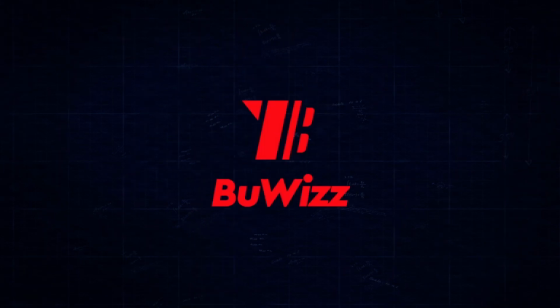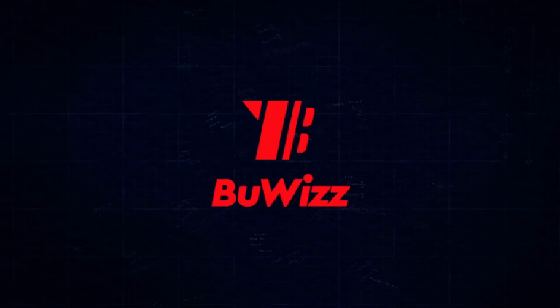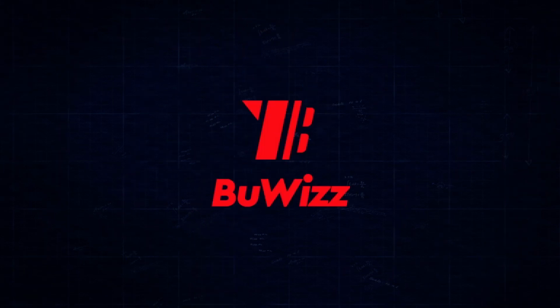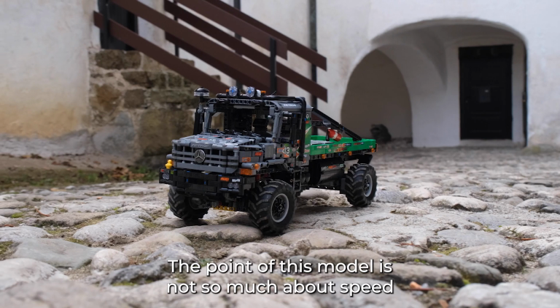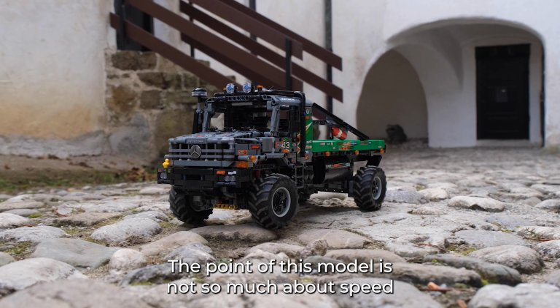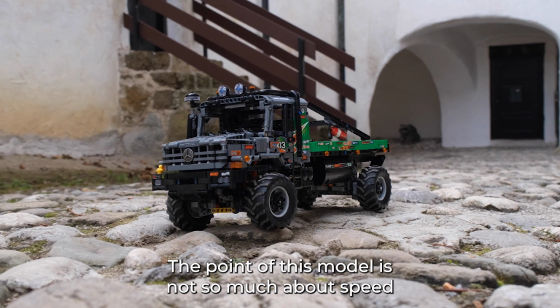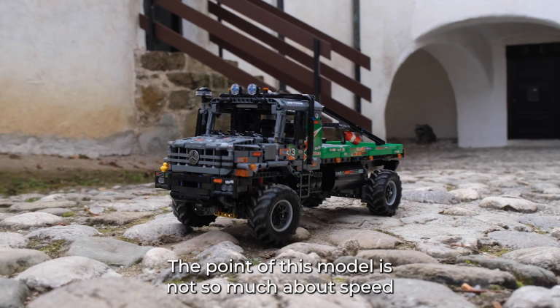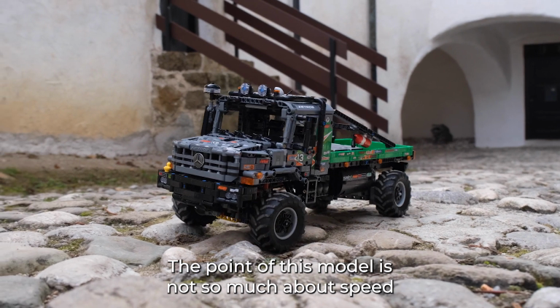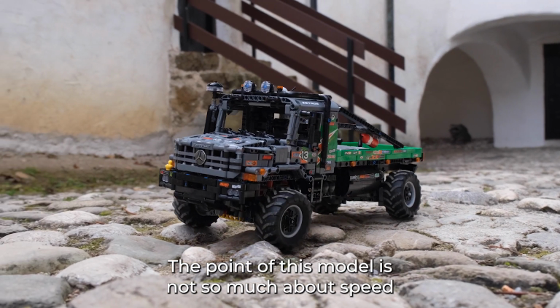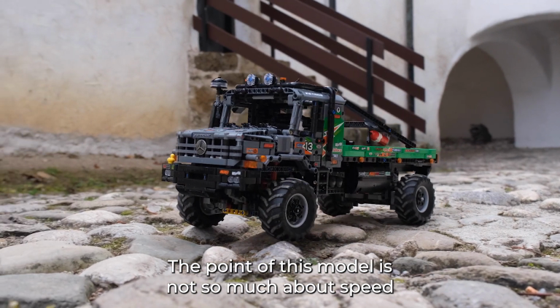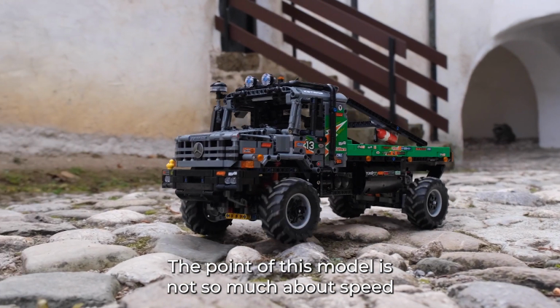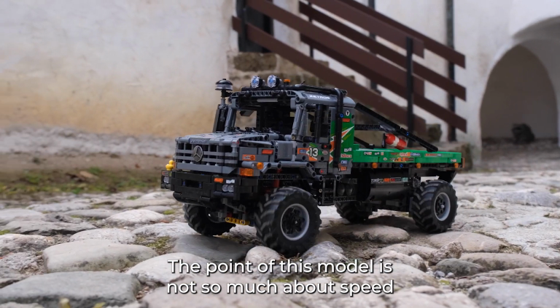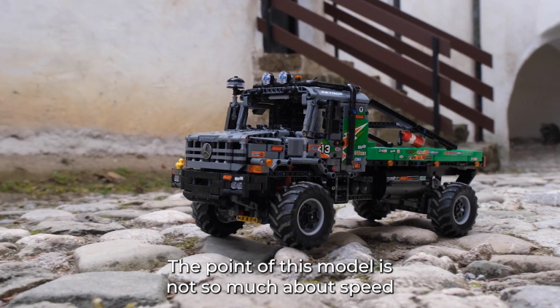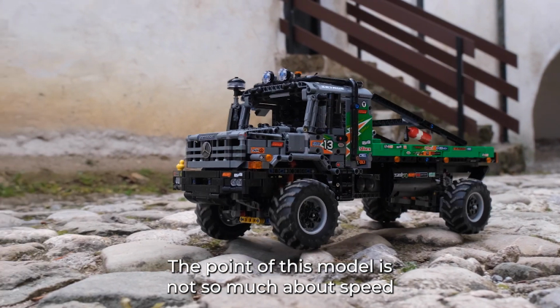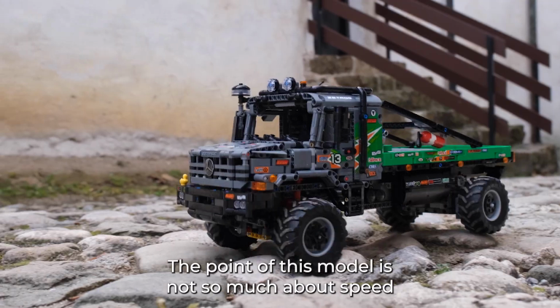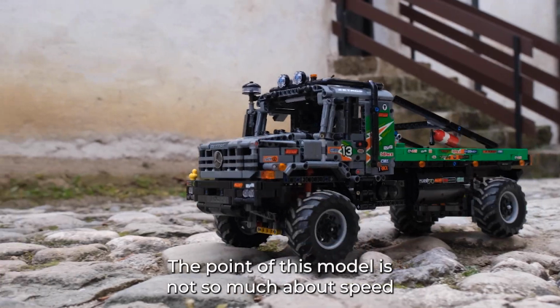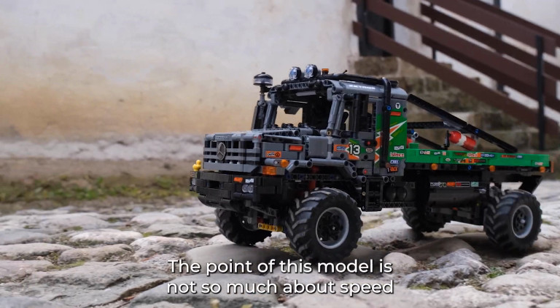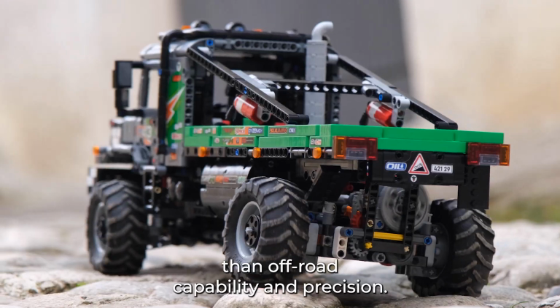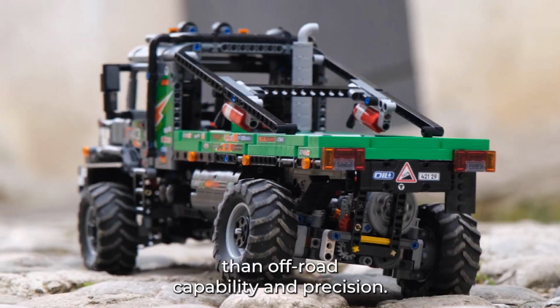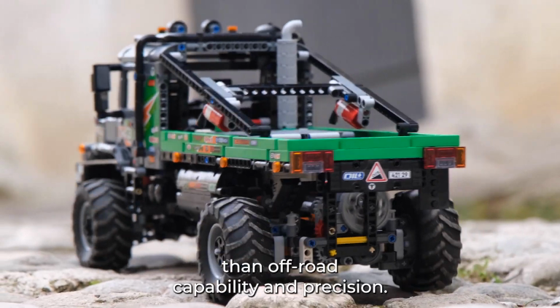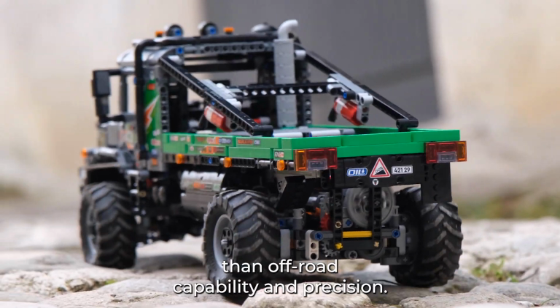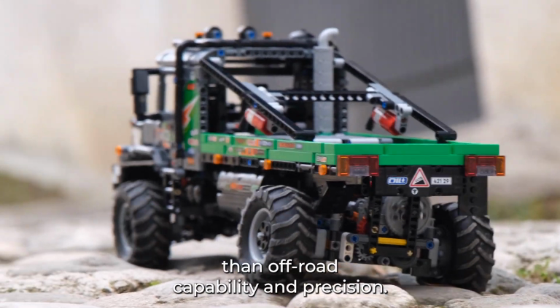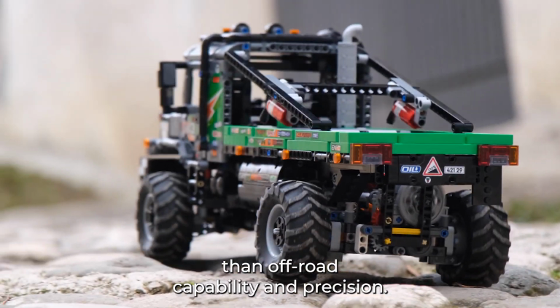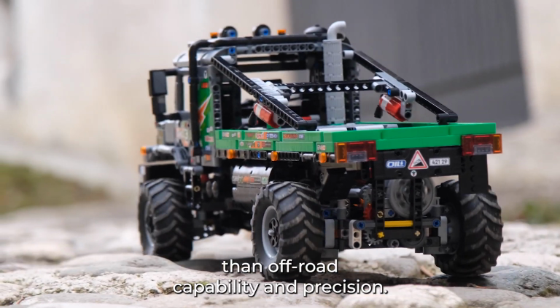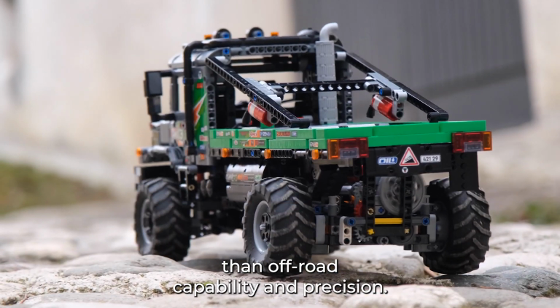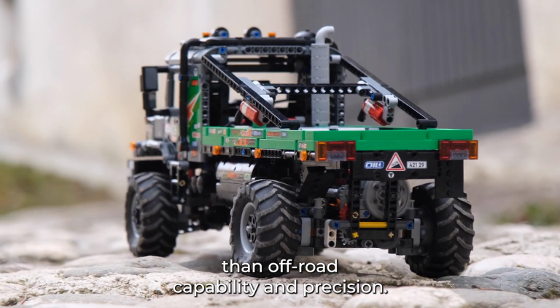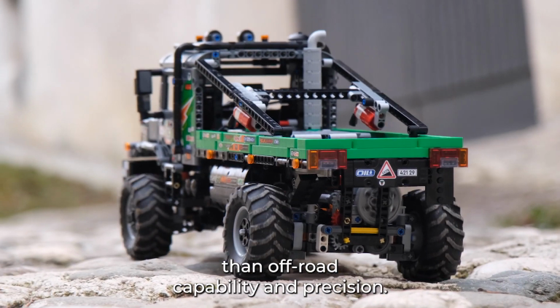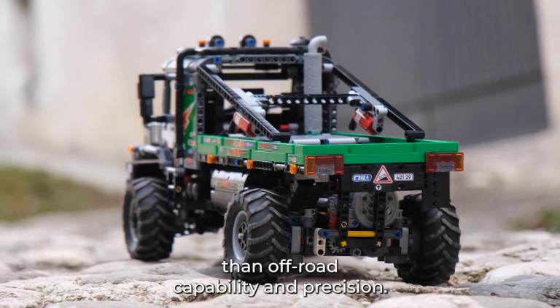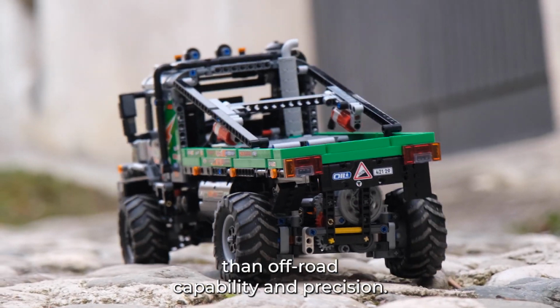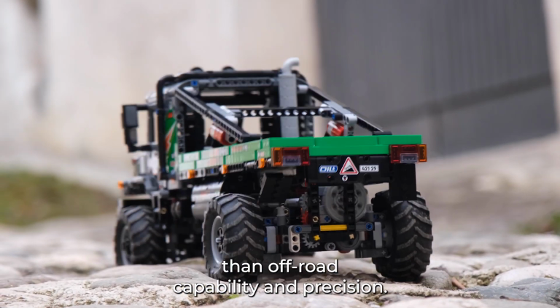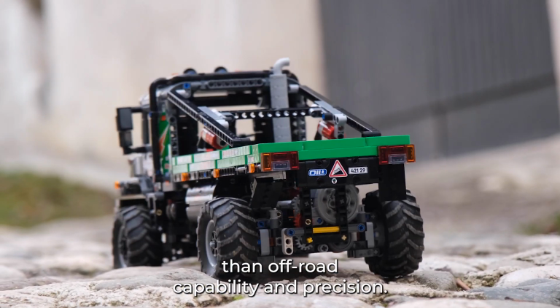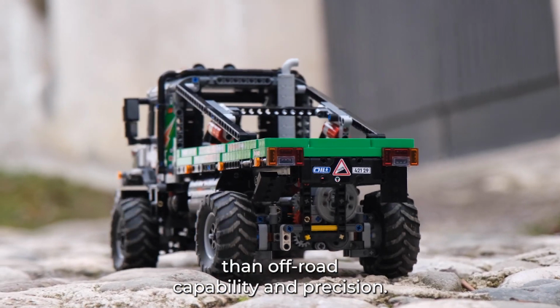The point of this model is not so much about speed as off-road capability and precision.